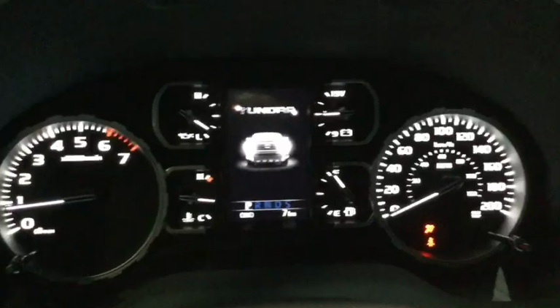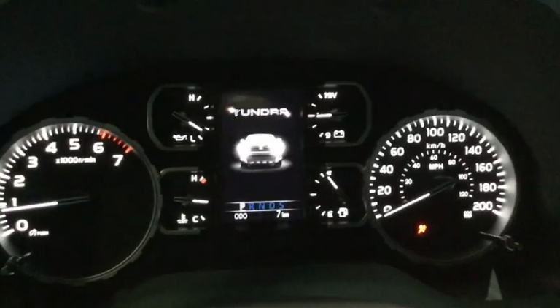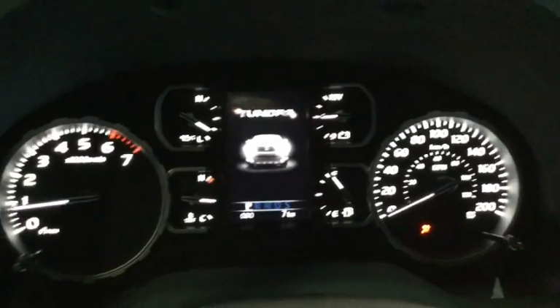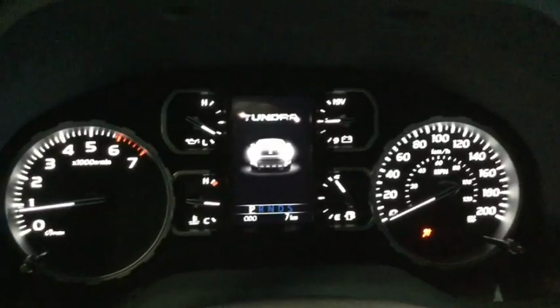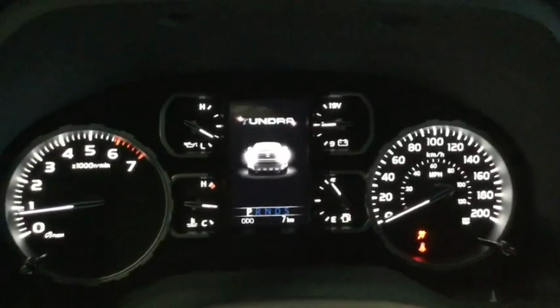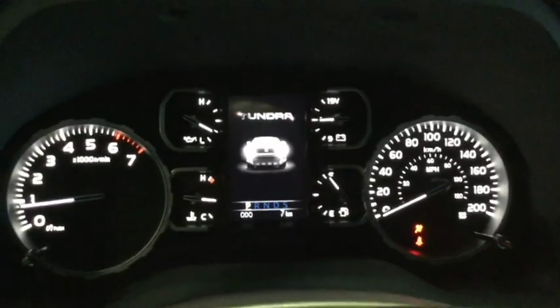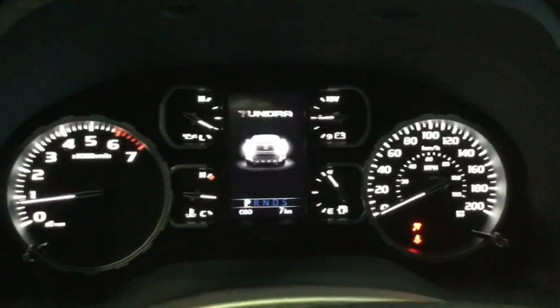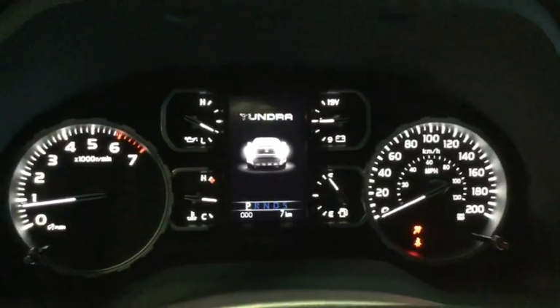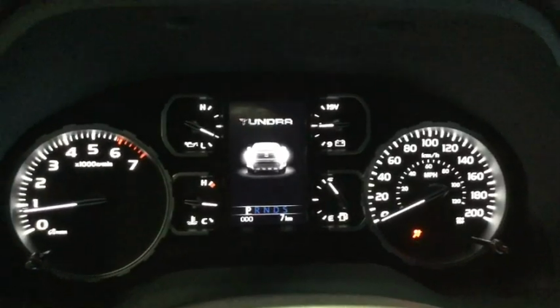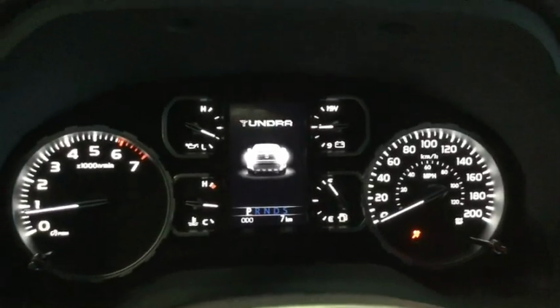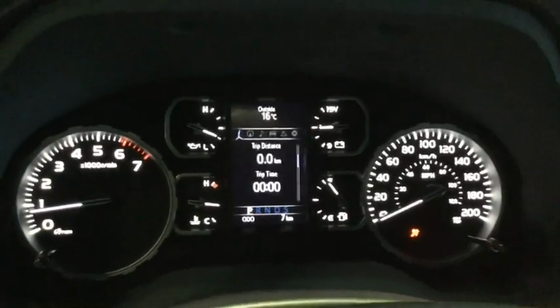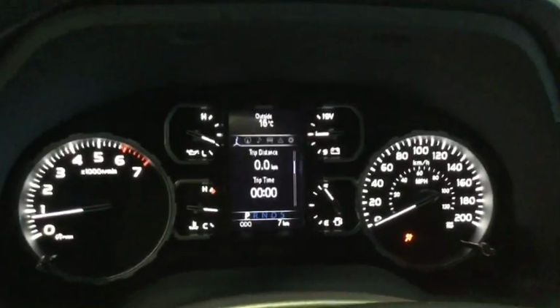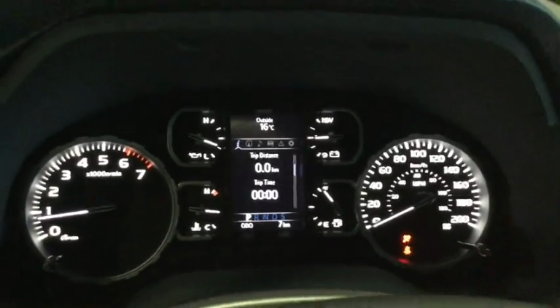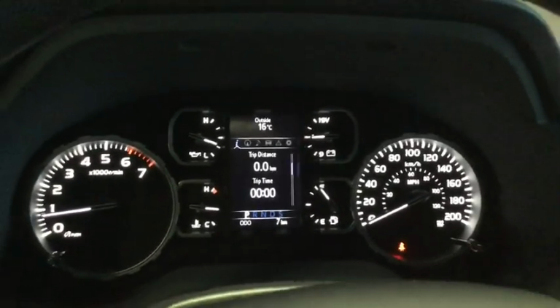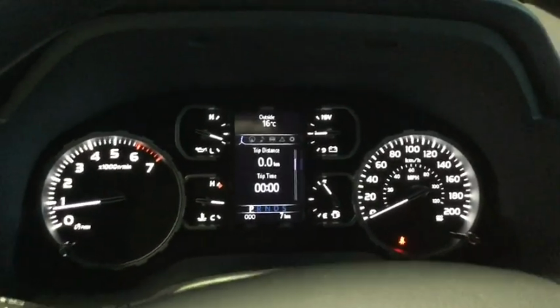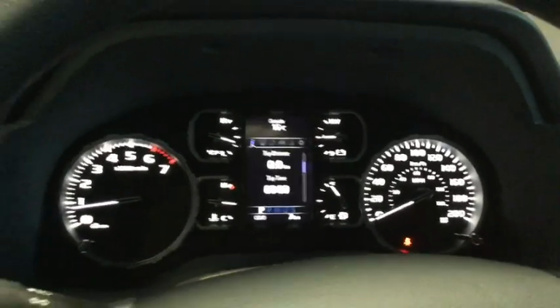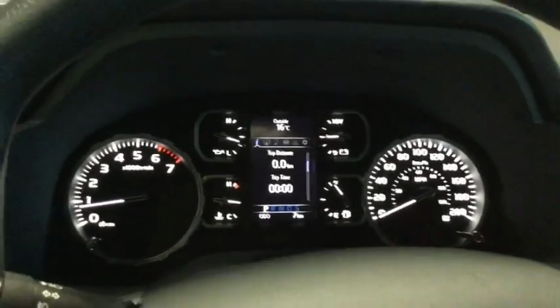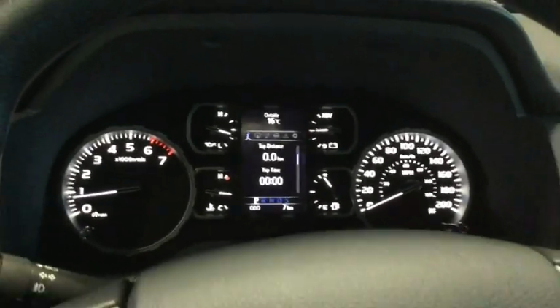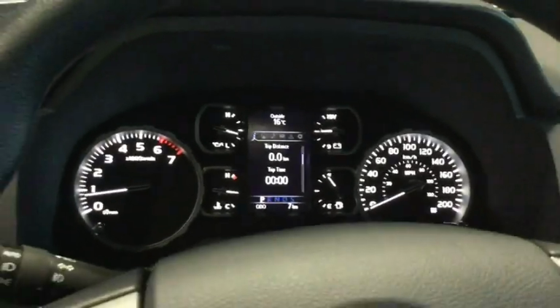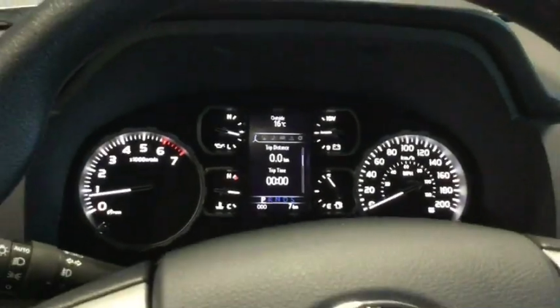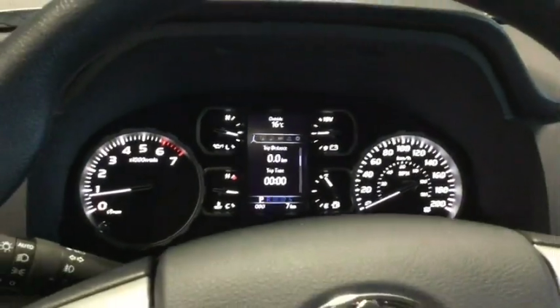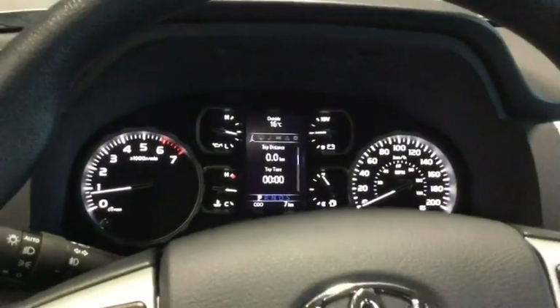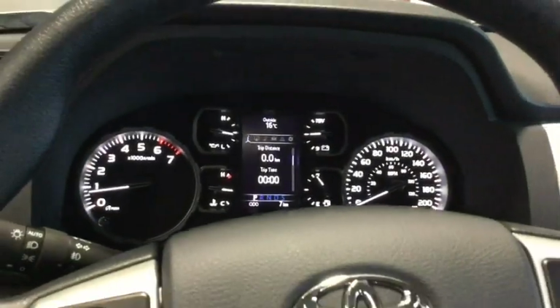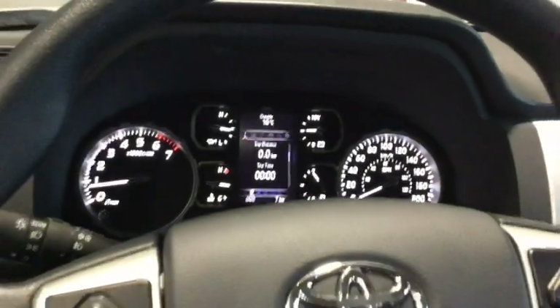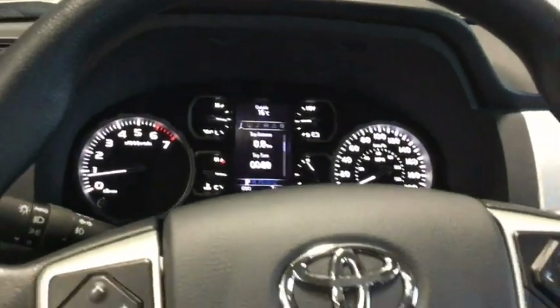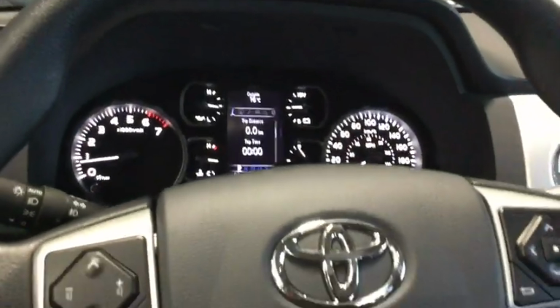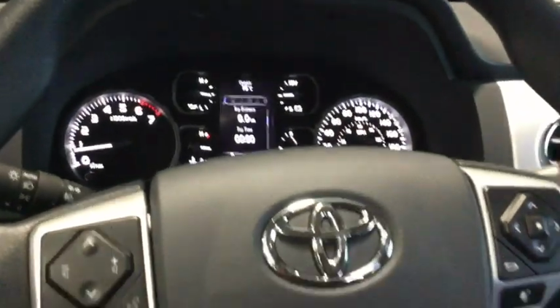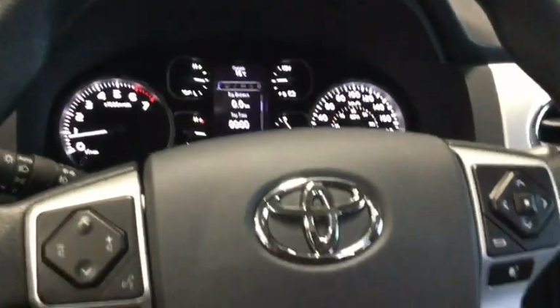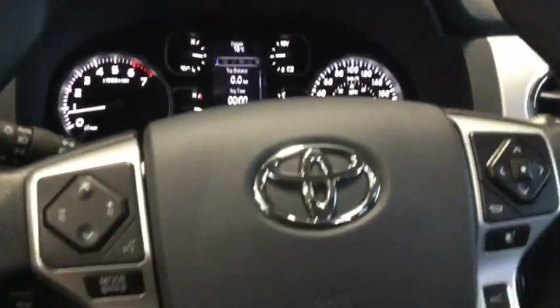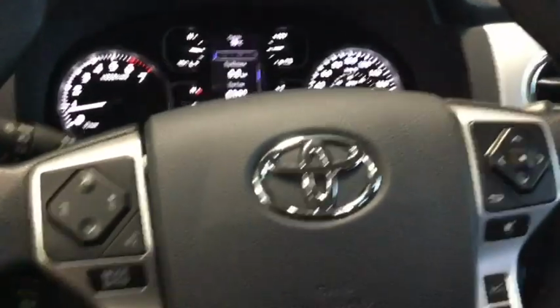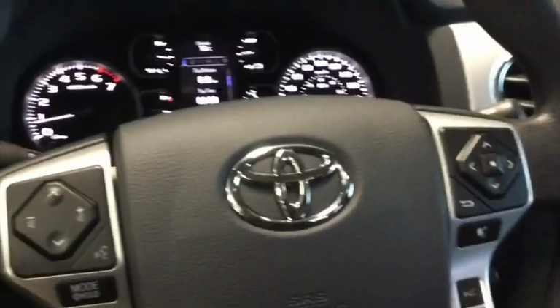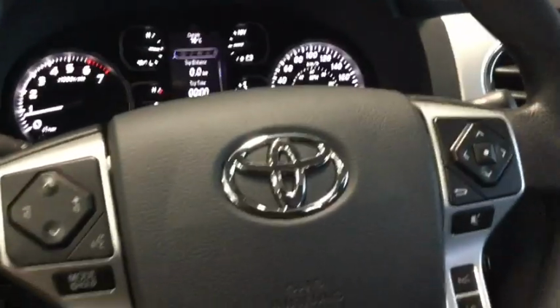So nice display on the dash, nice ambient lighting — not too hard on the eyes at all.